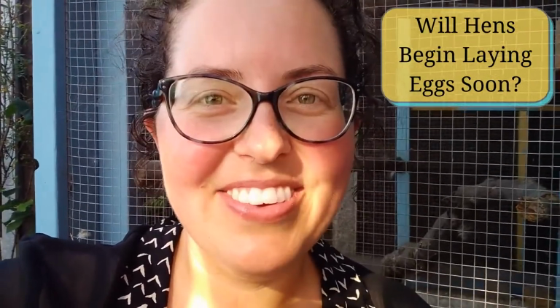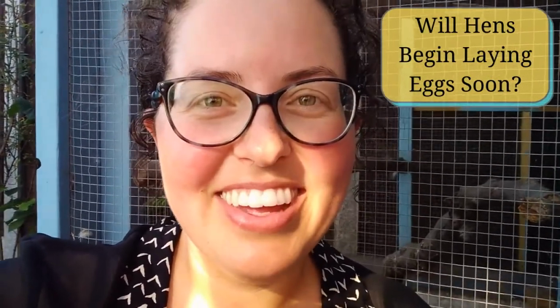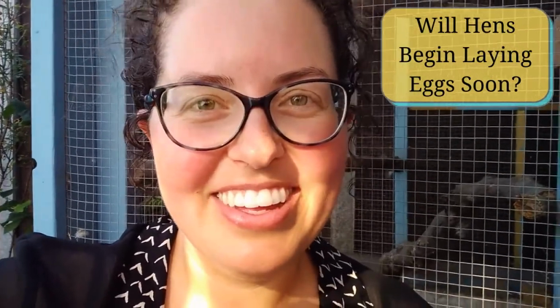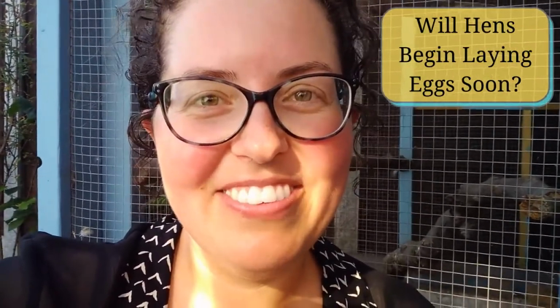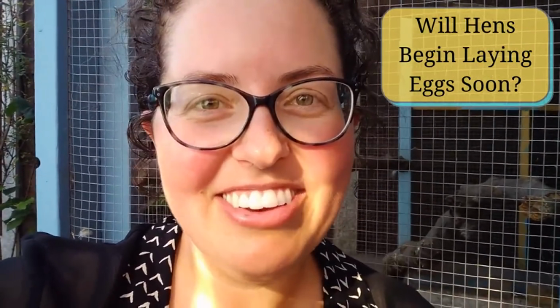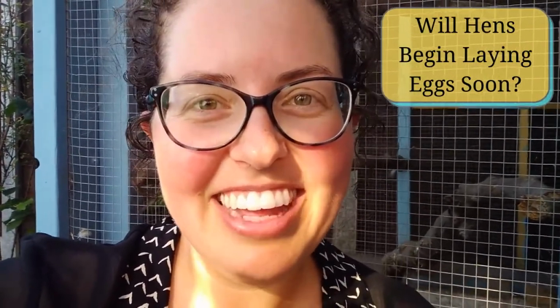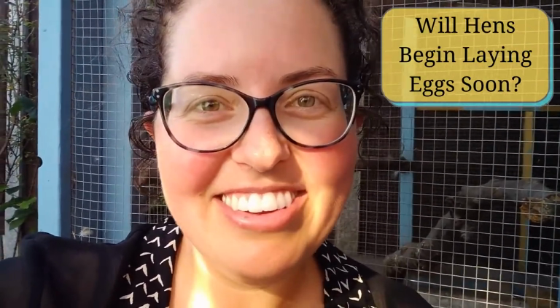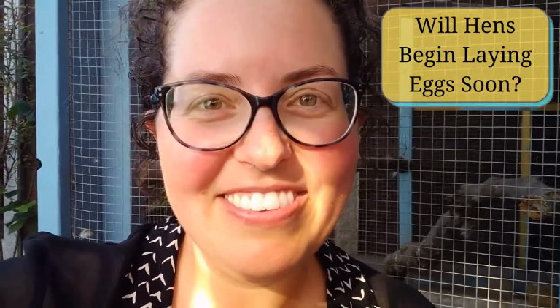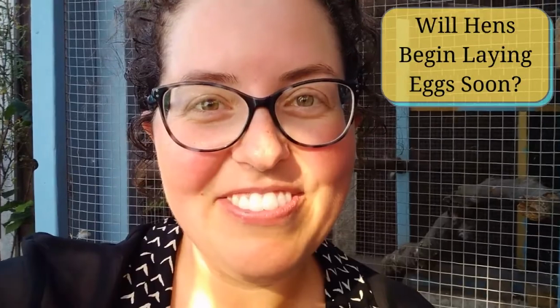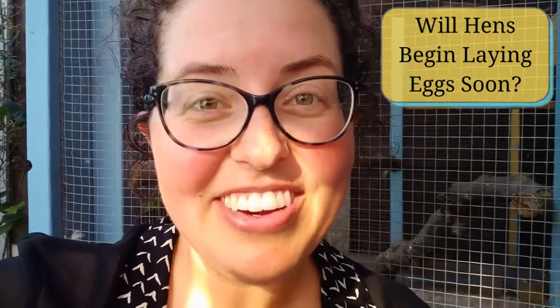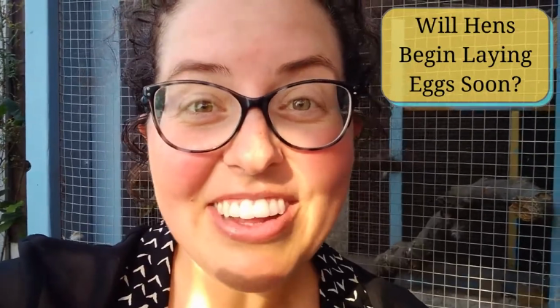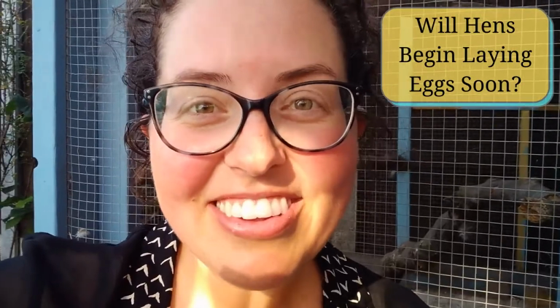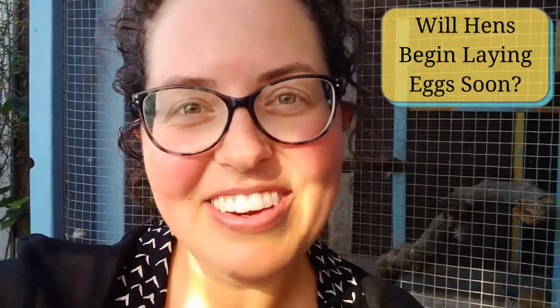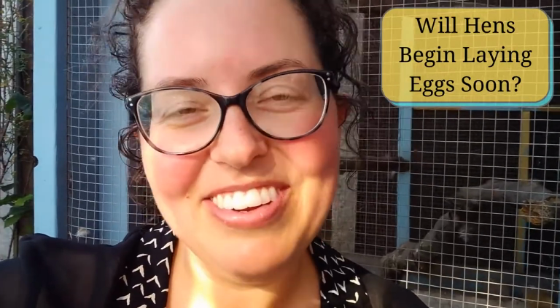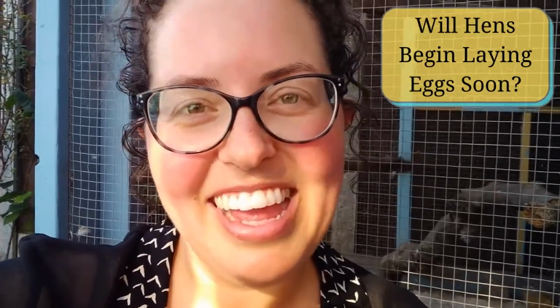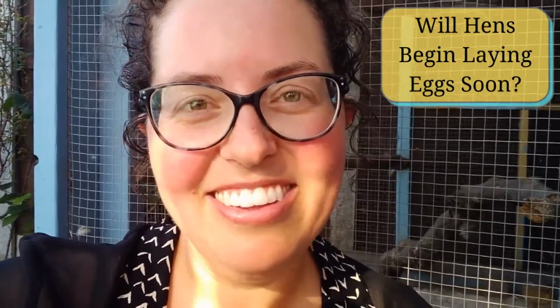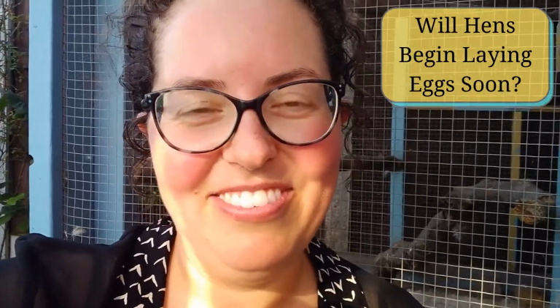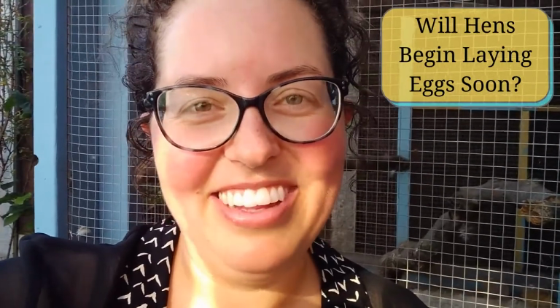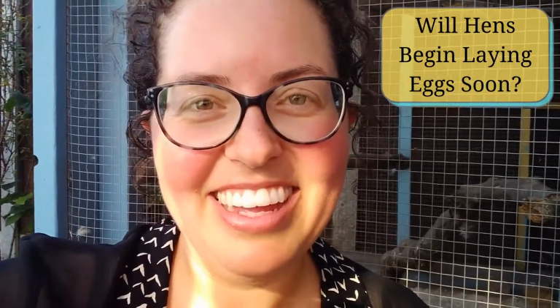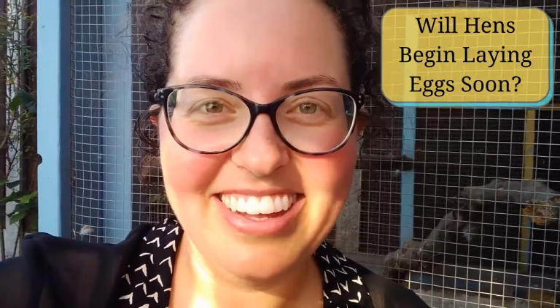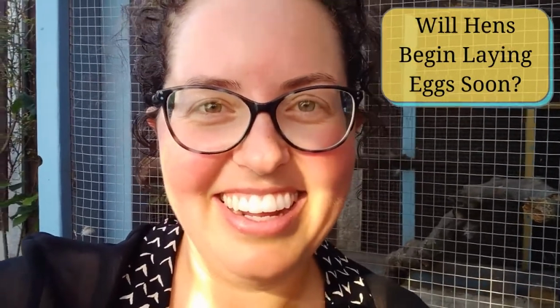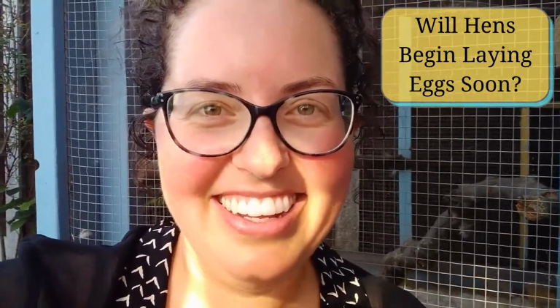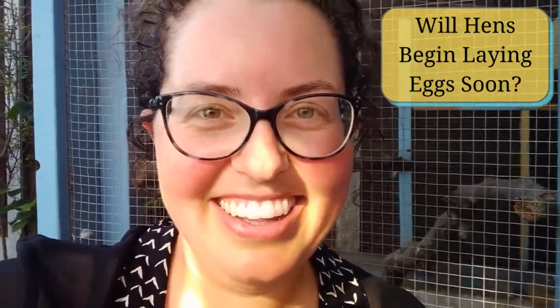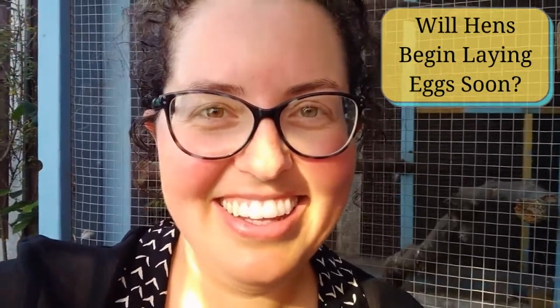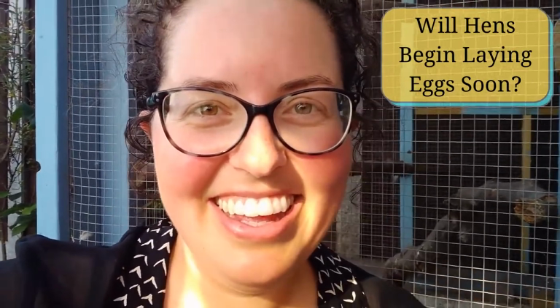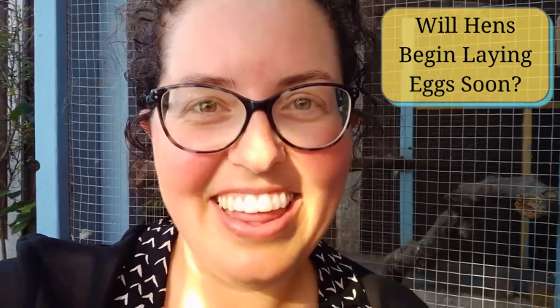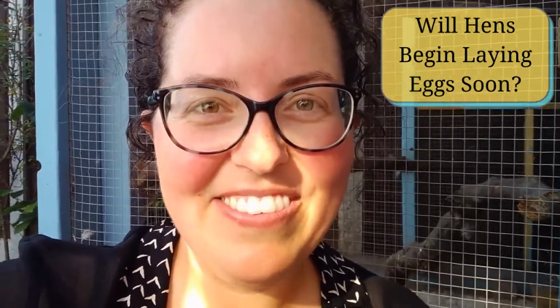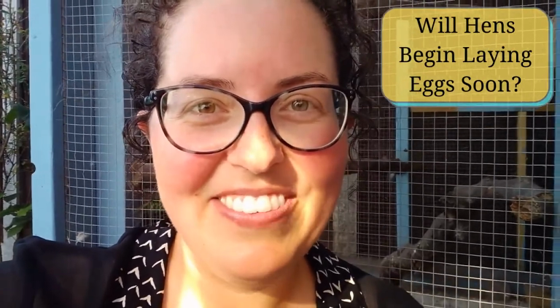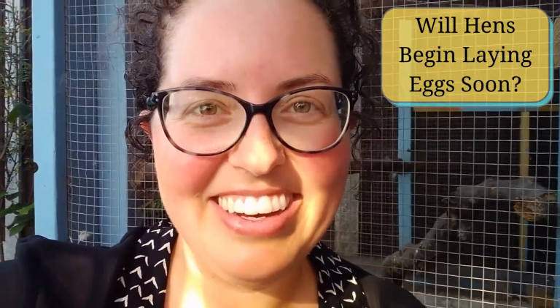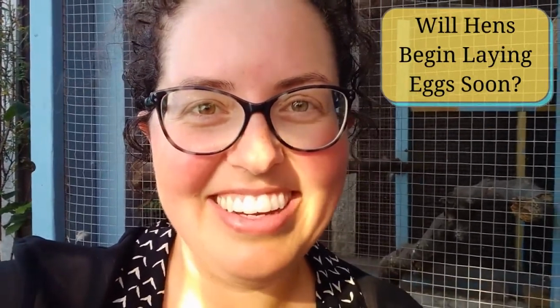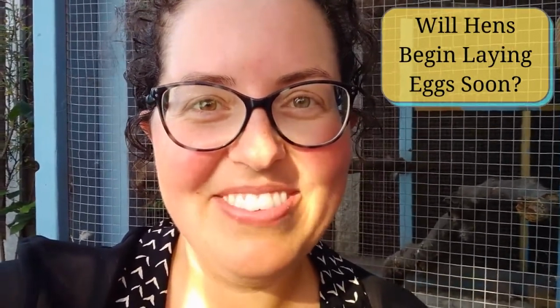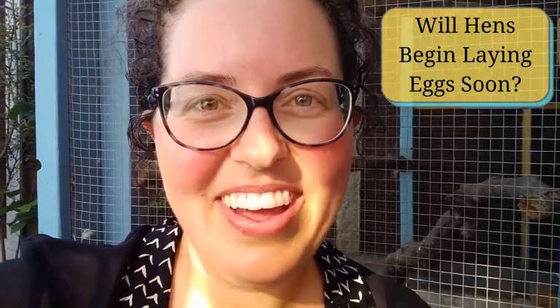So congratulations if you're very close to your first eggs — it's really exciting! Thank you for watching. Bye!